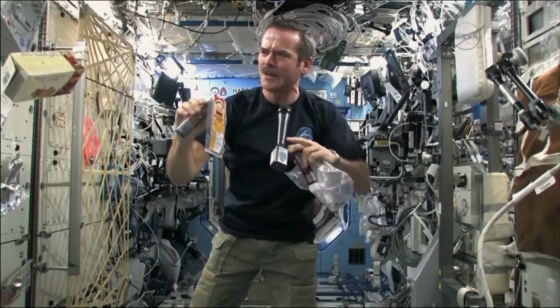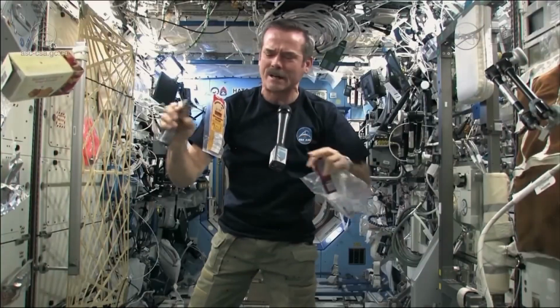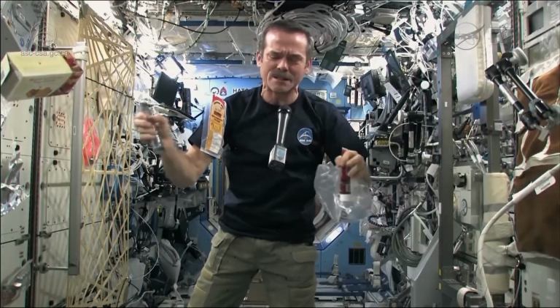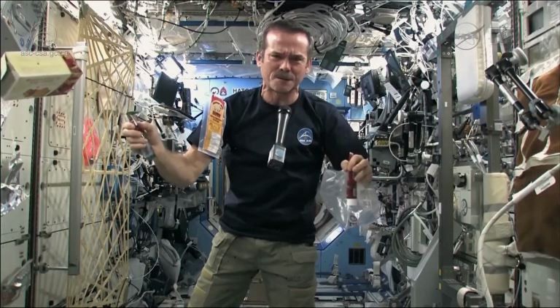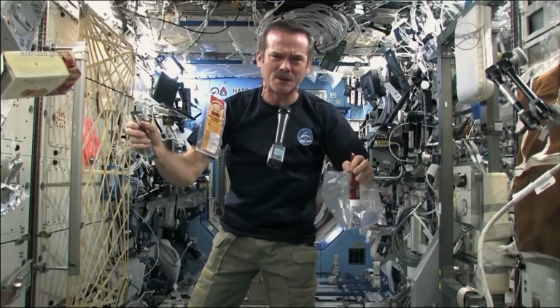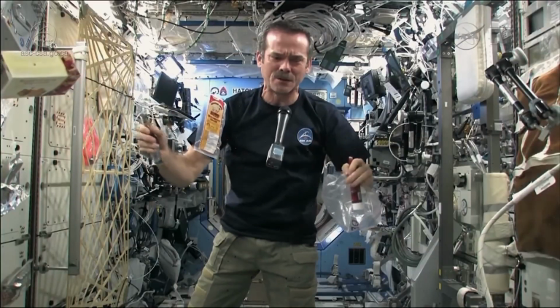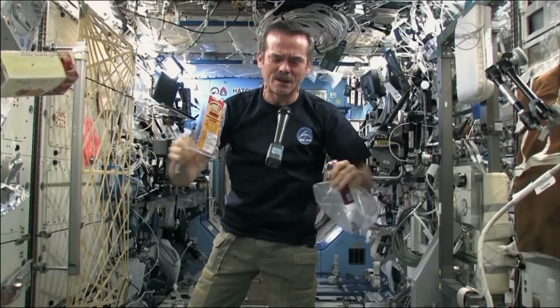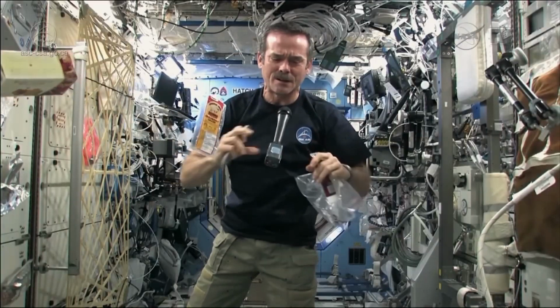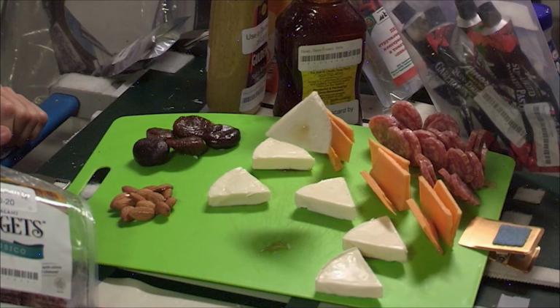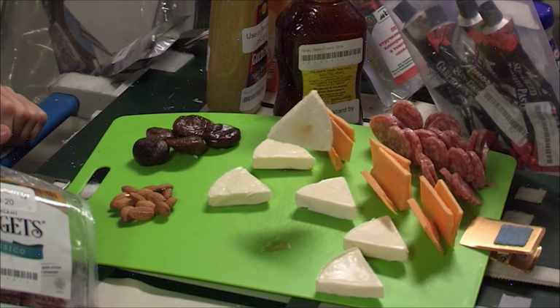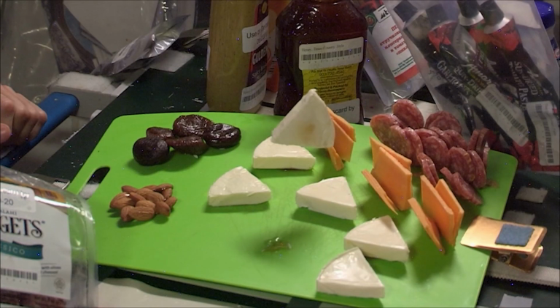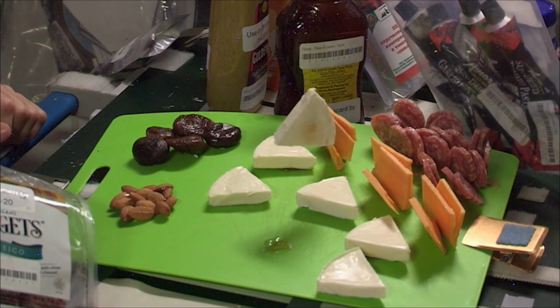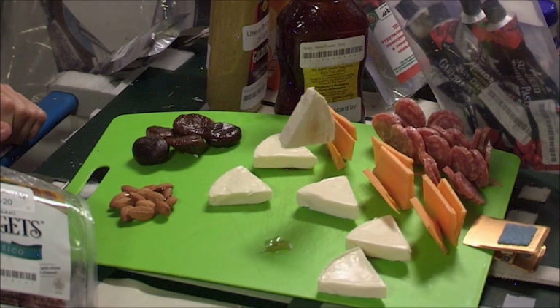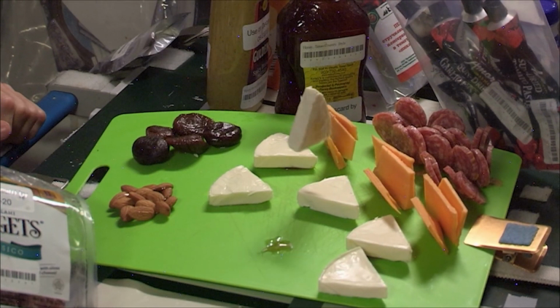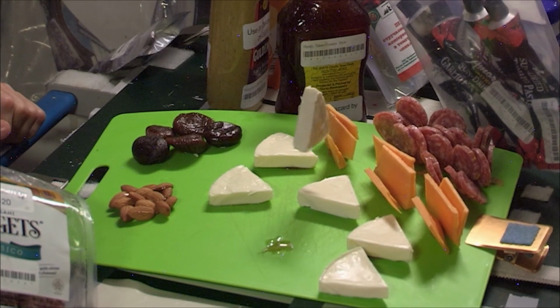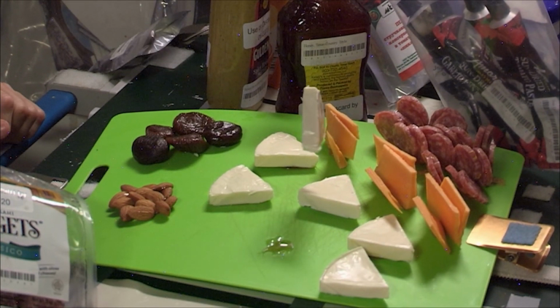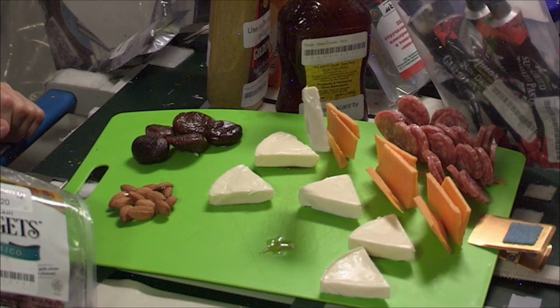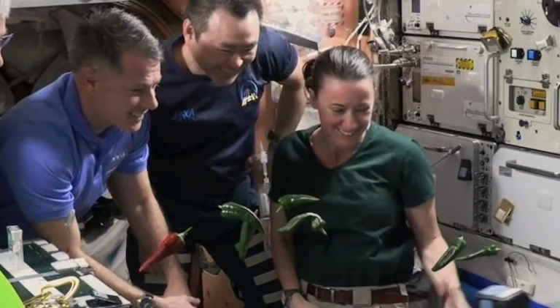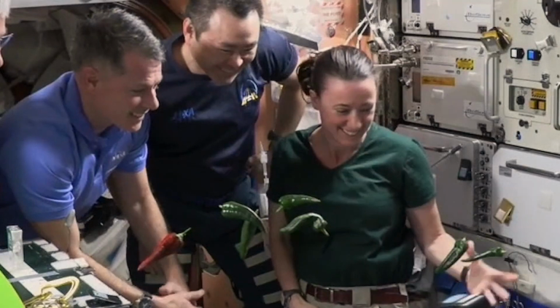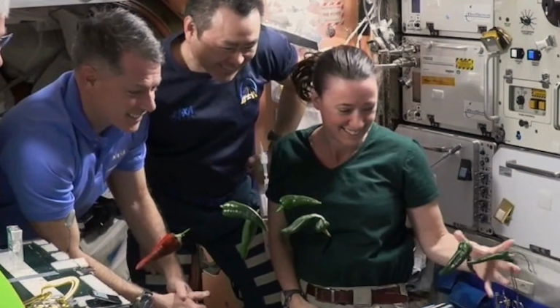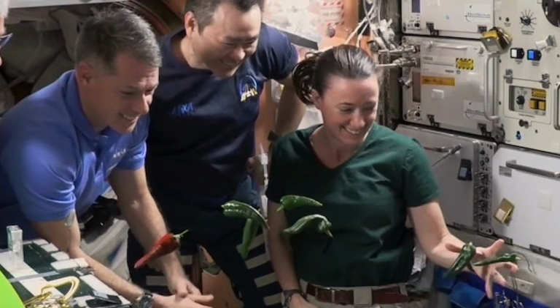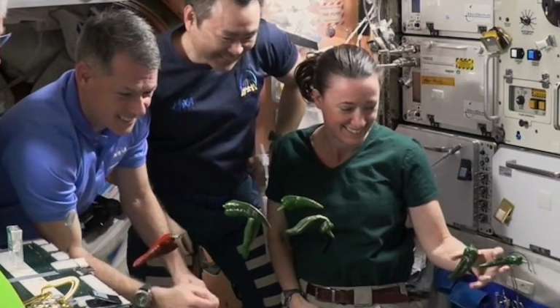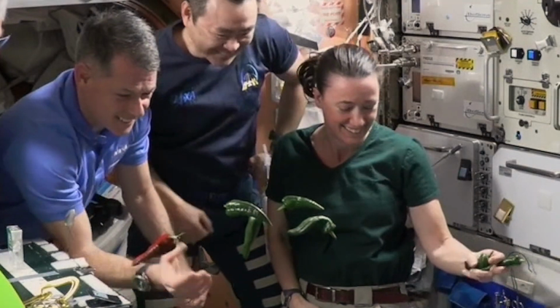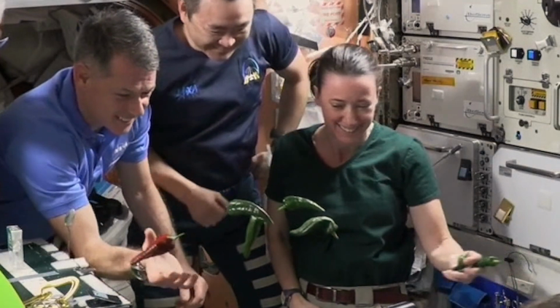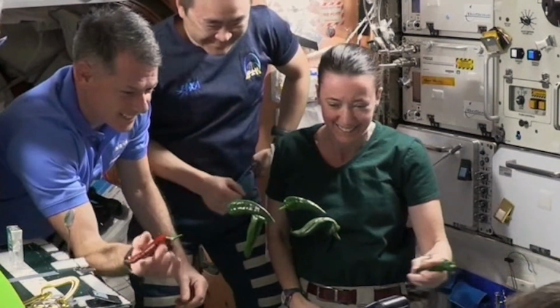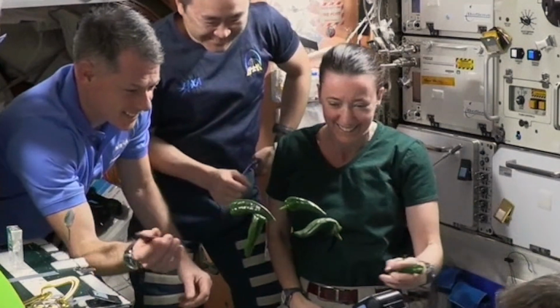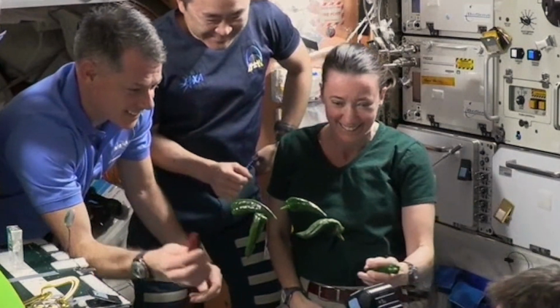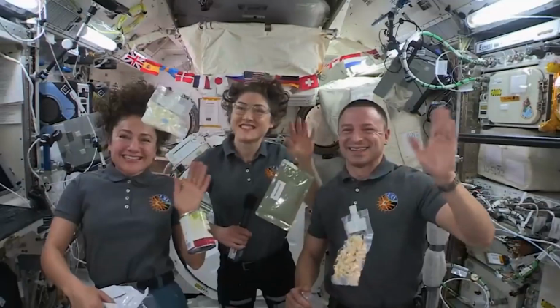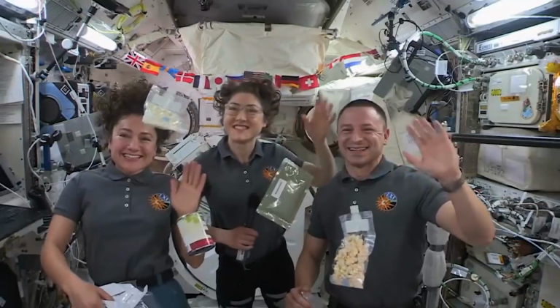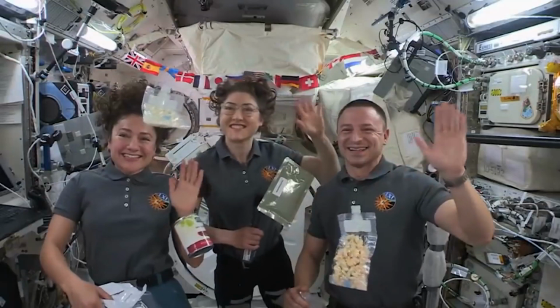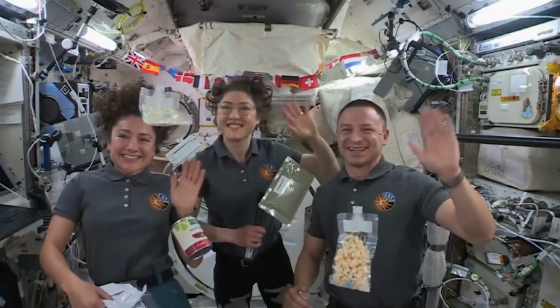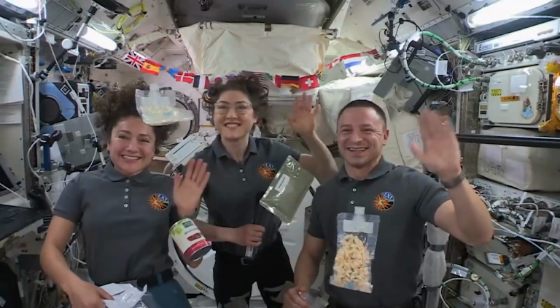We have lots of food. It keeps us healthy. It tastes good. Food's good up here.